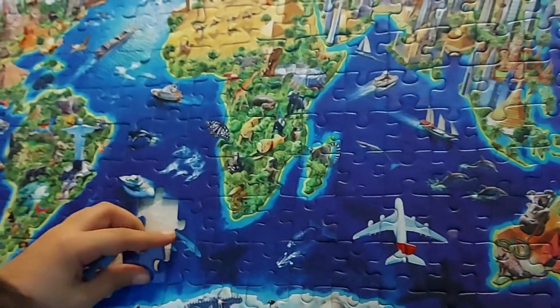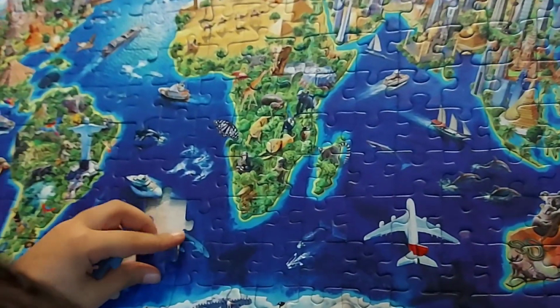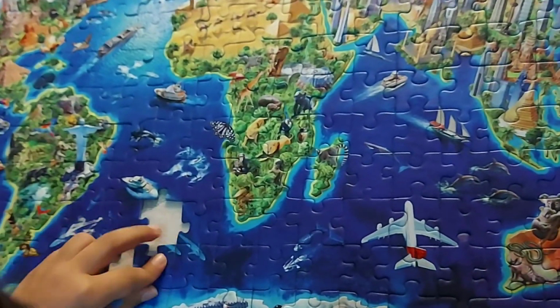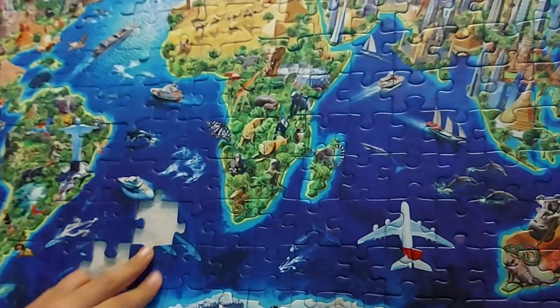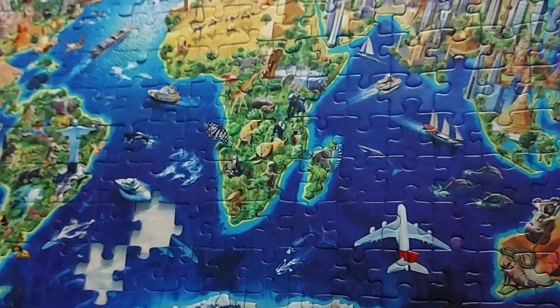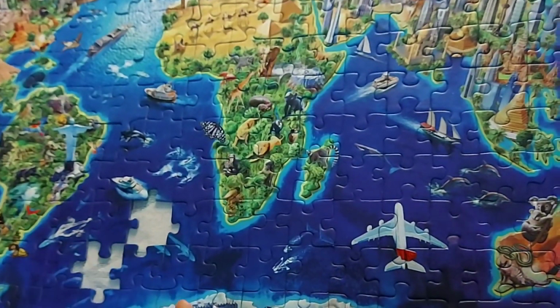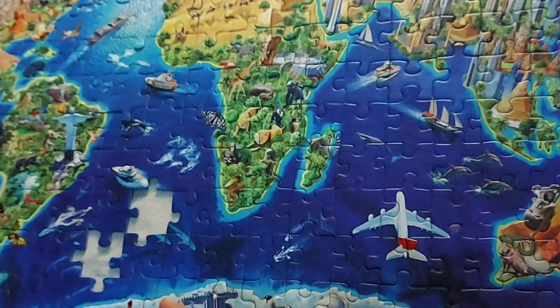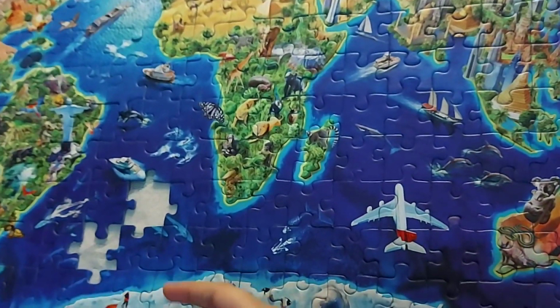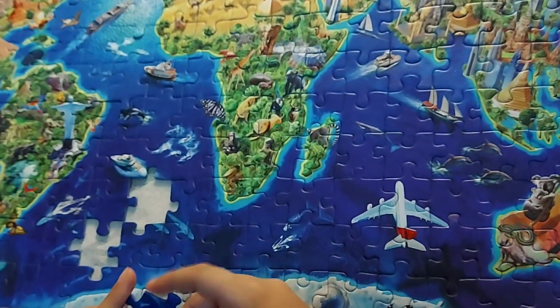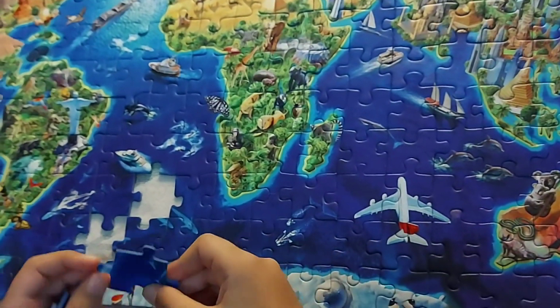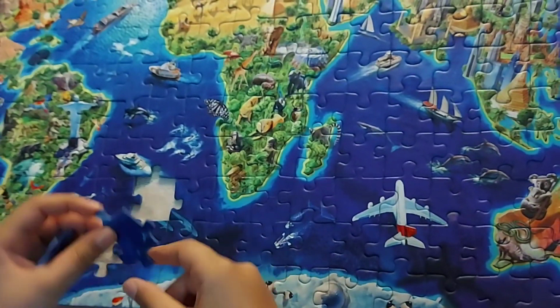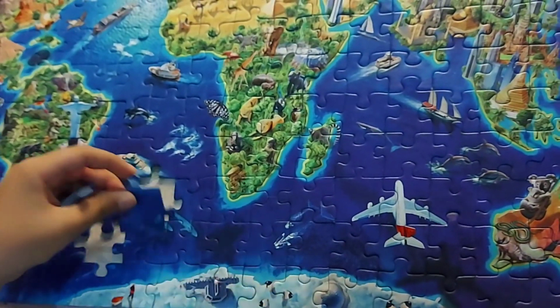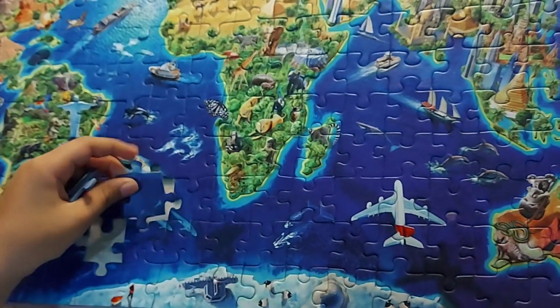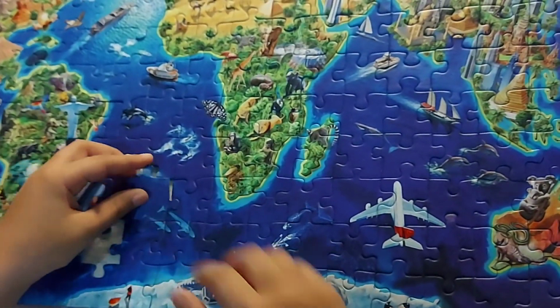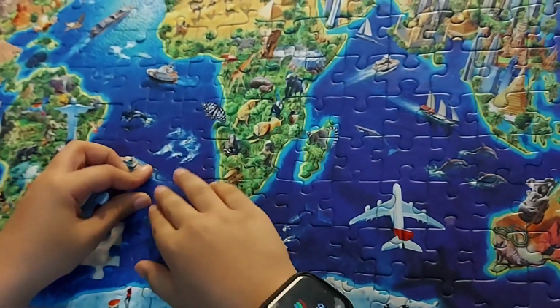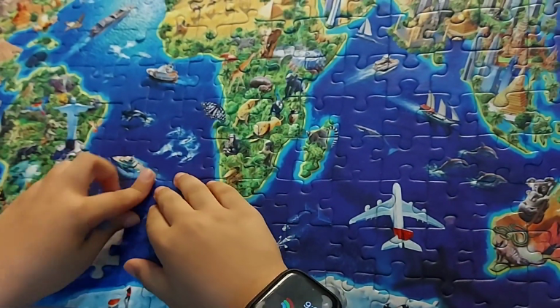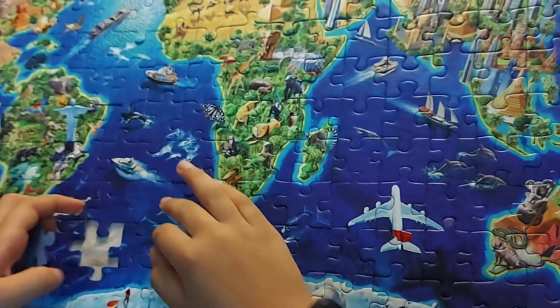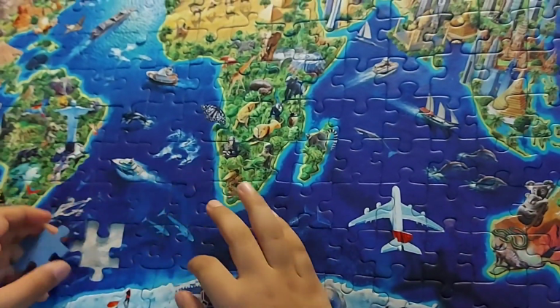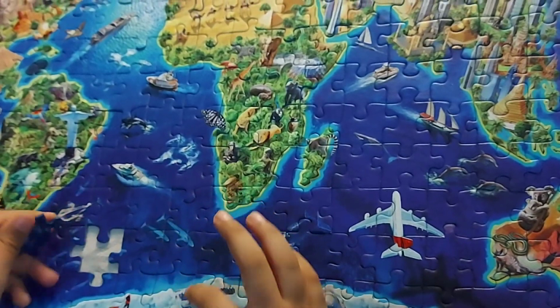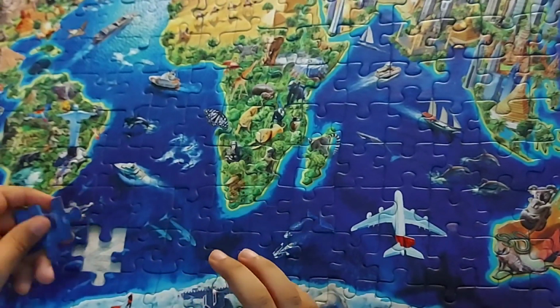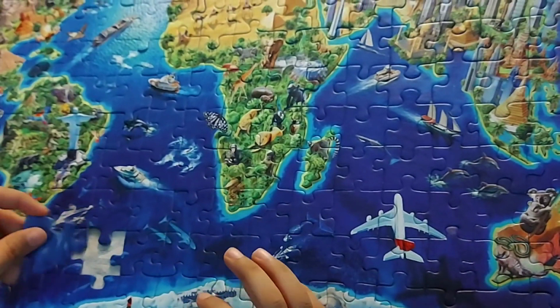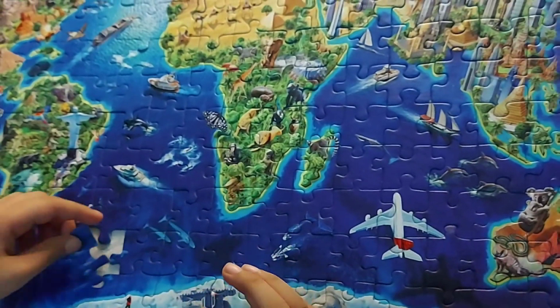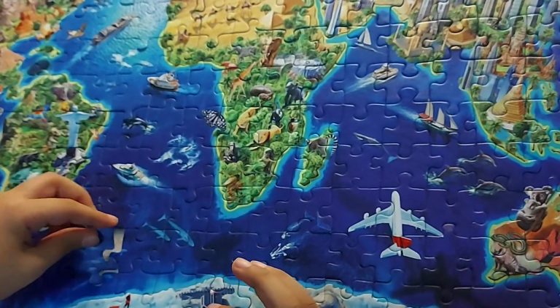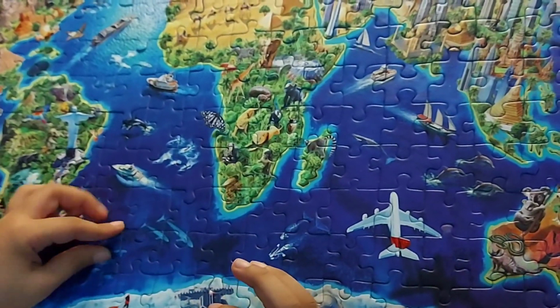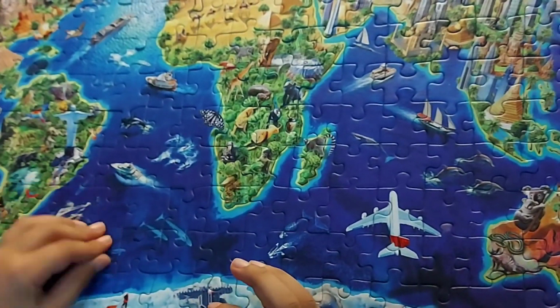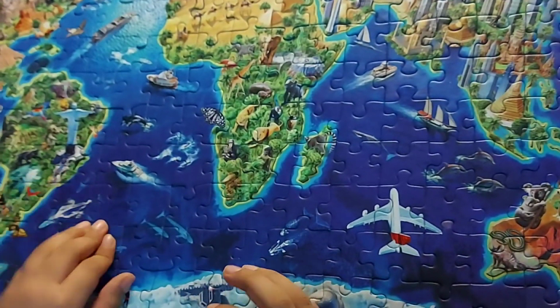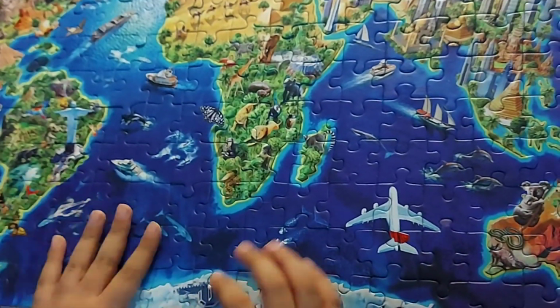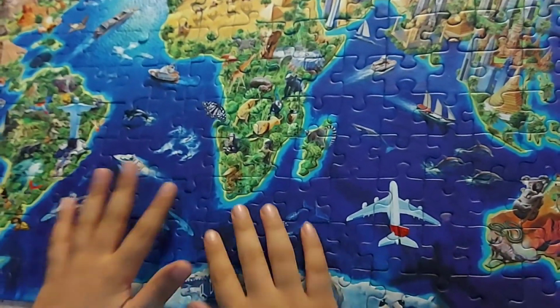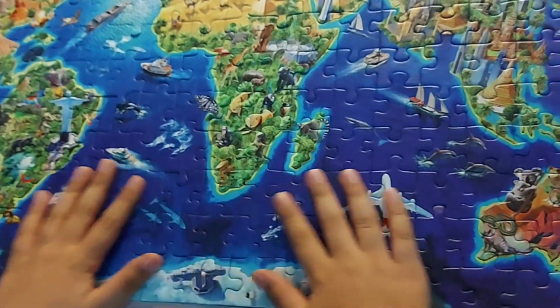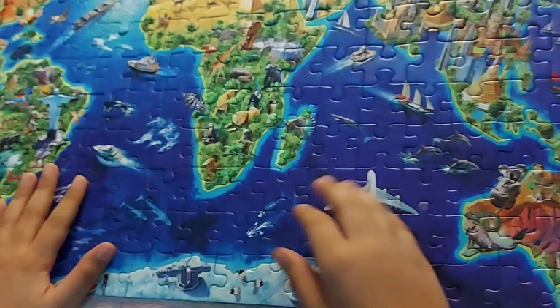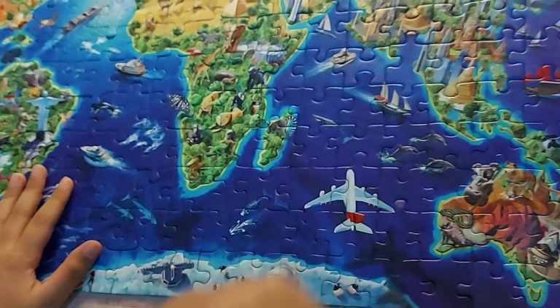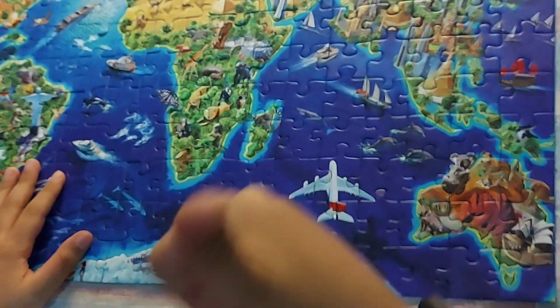Friends, the puzzle is almost going to be completed. Three, two, one. Yay!